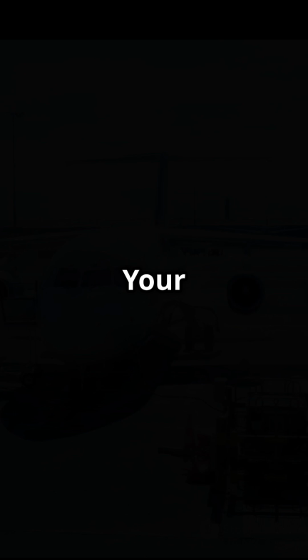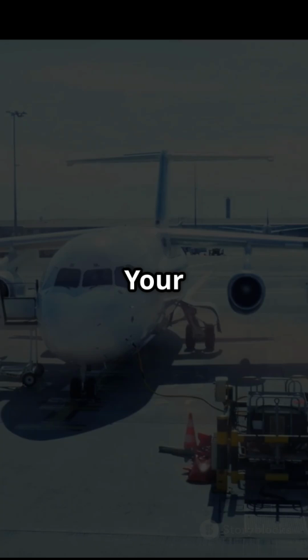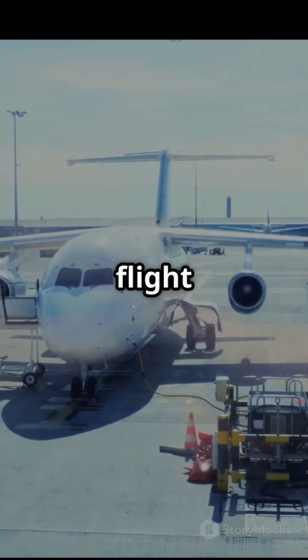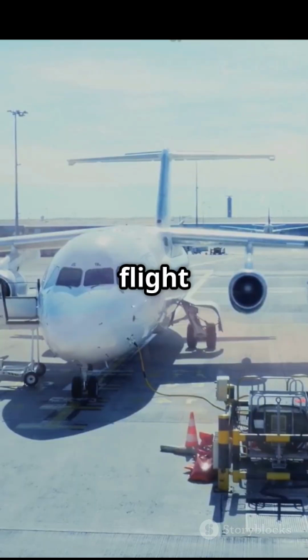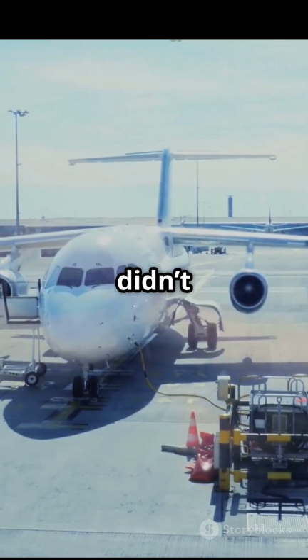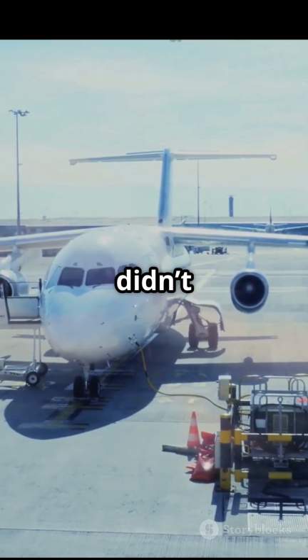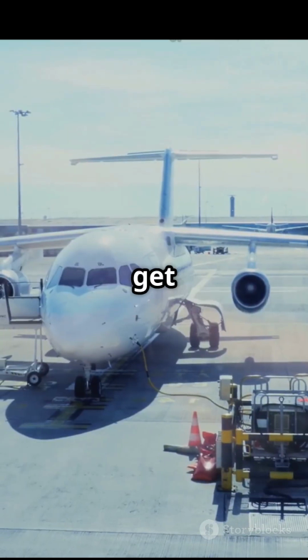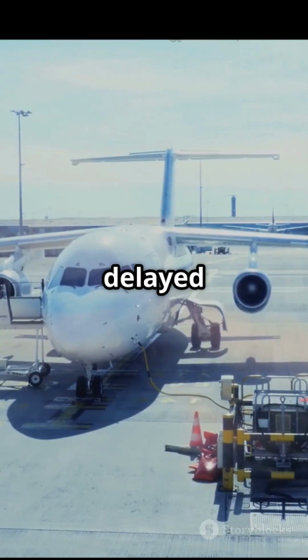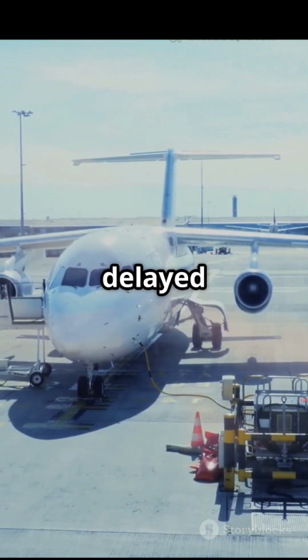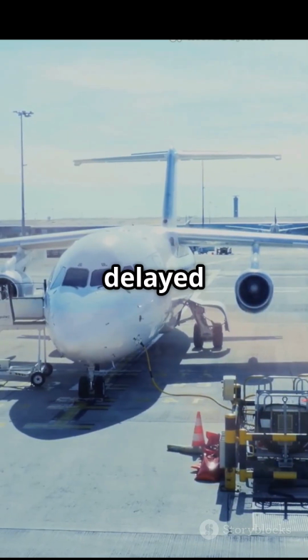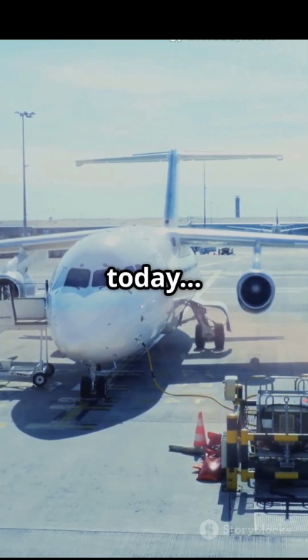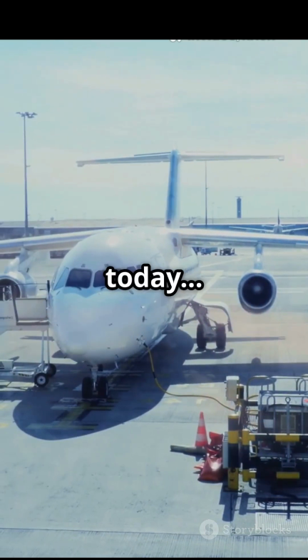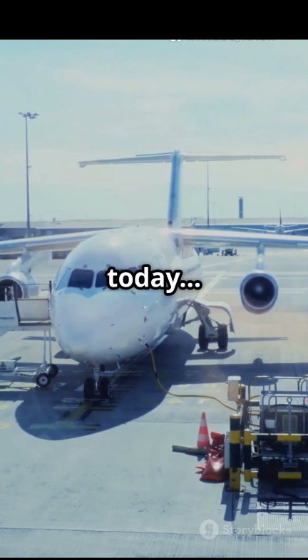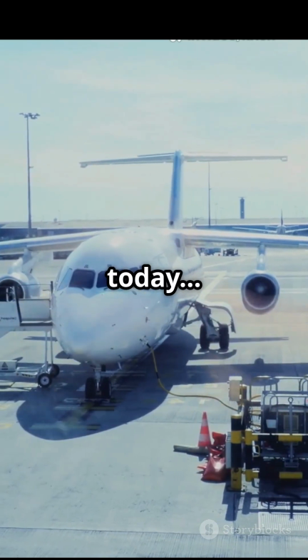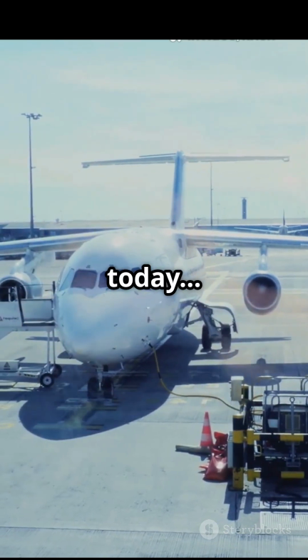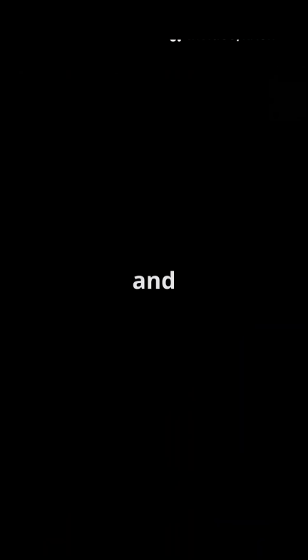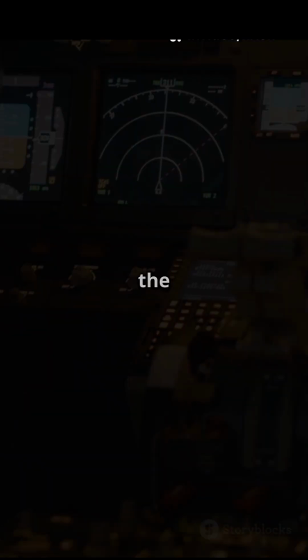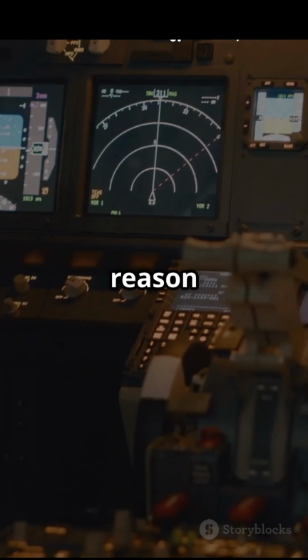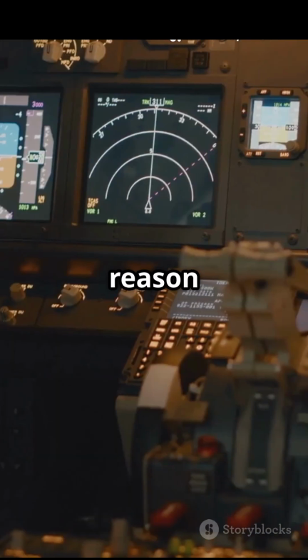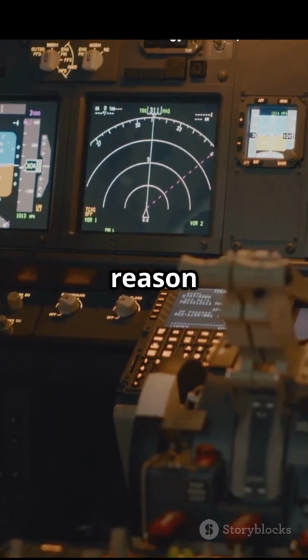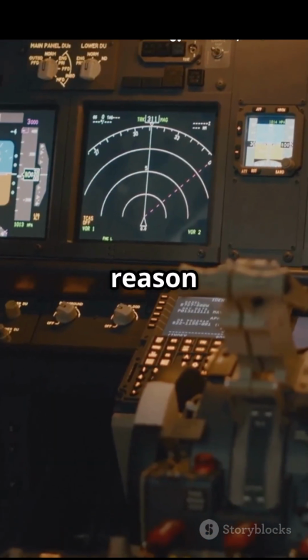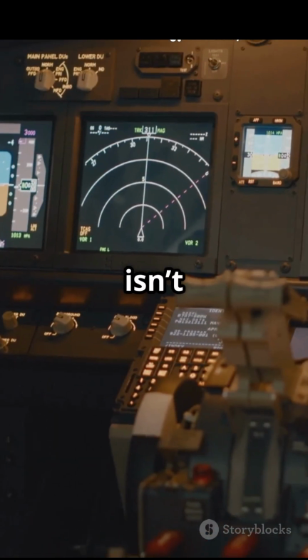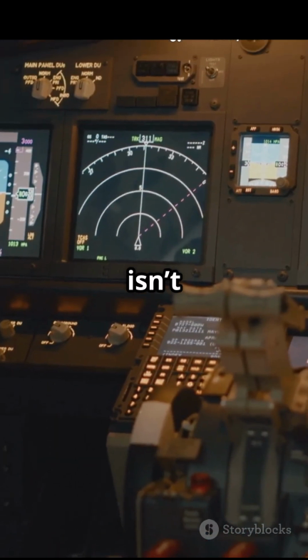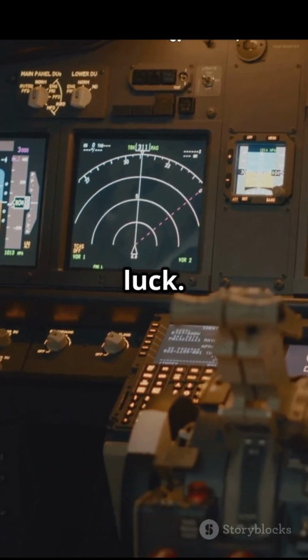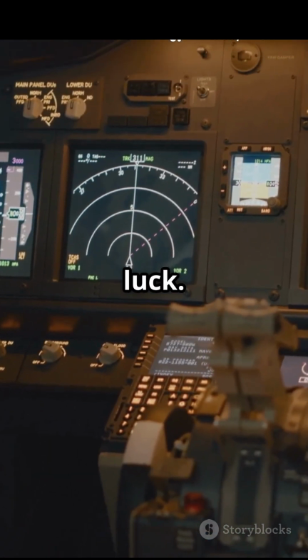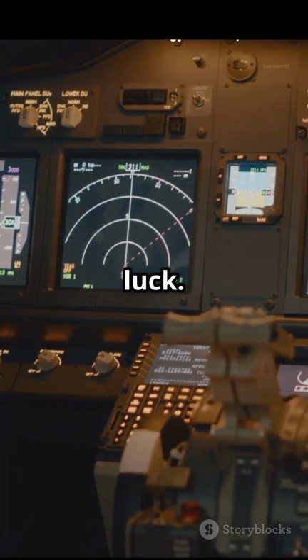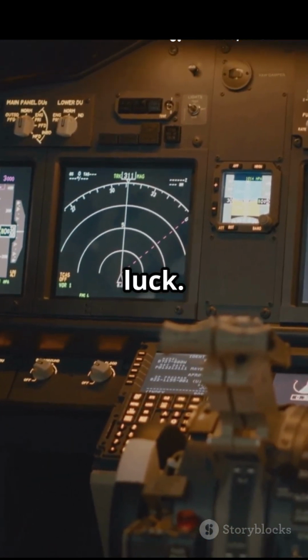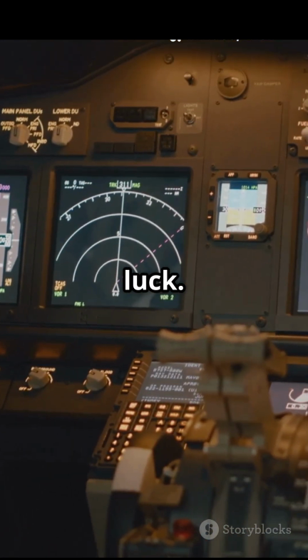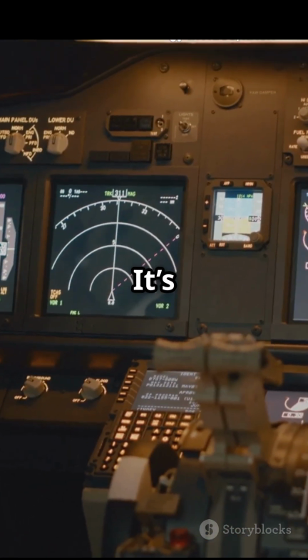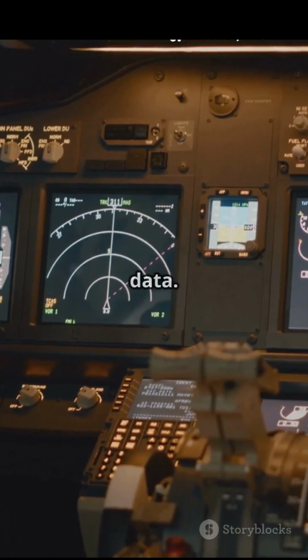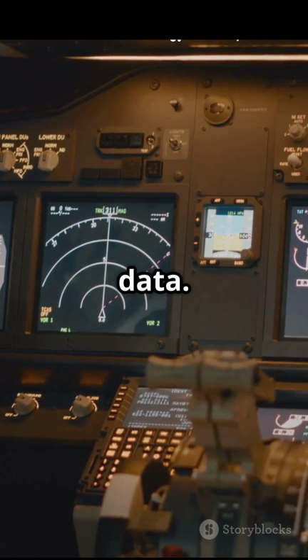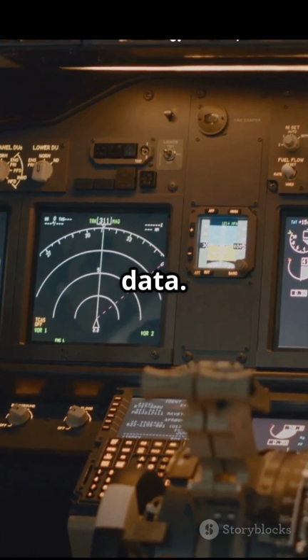Your flight didn't get delayed today, and the reason isn't luck. It's data.